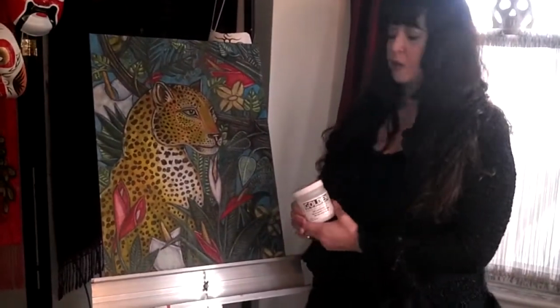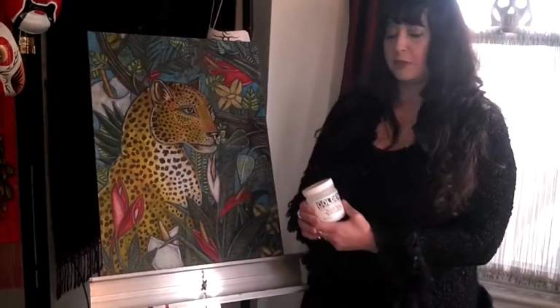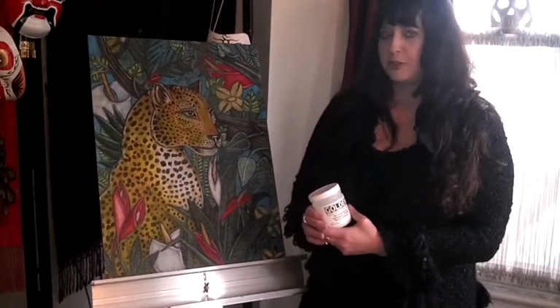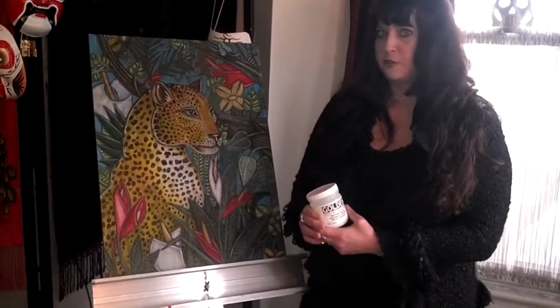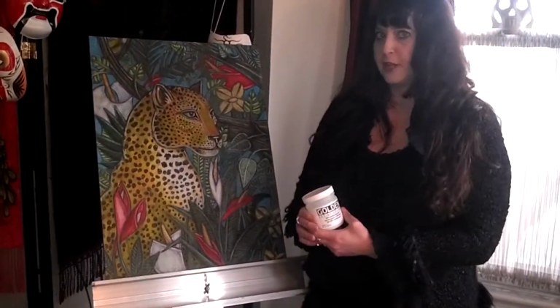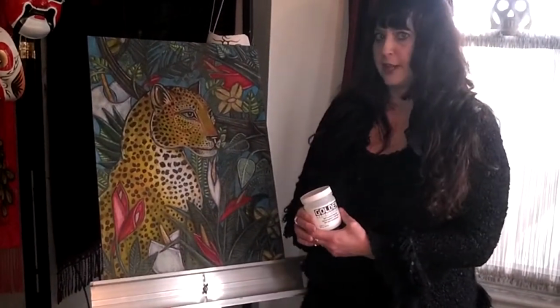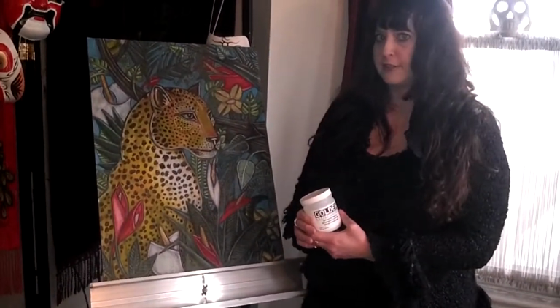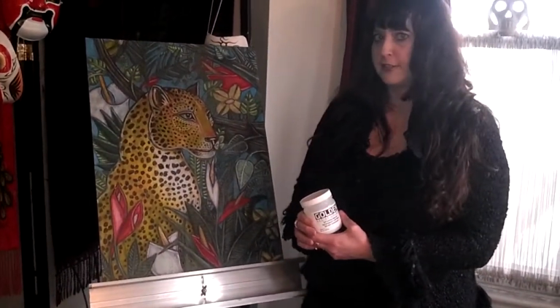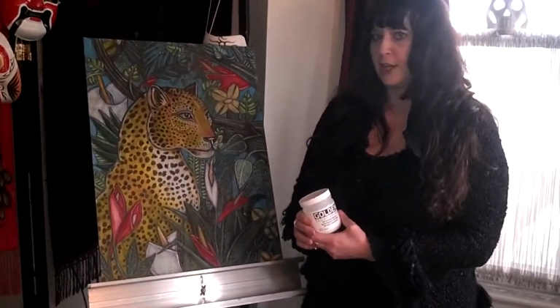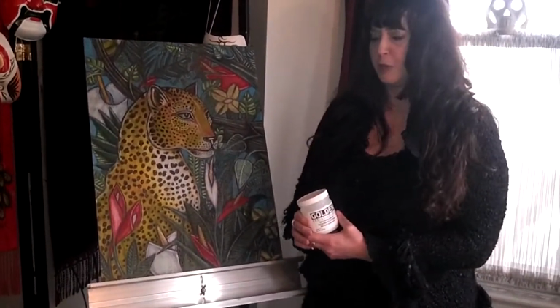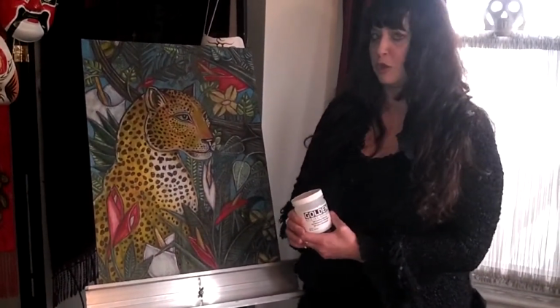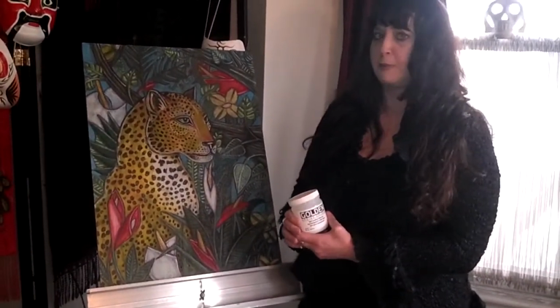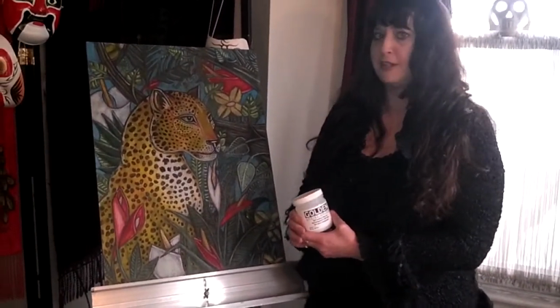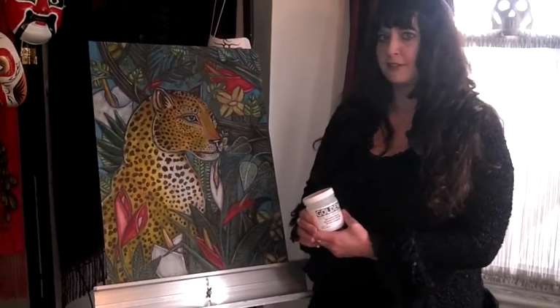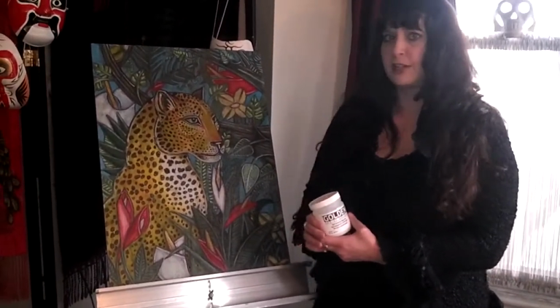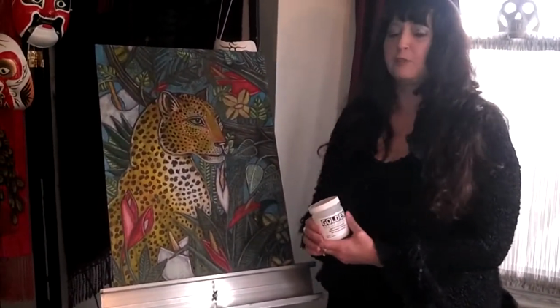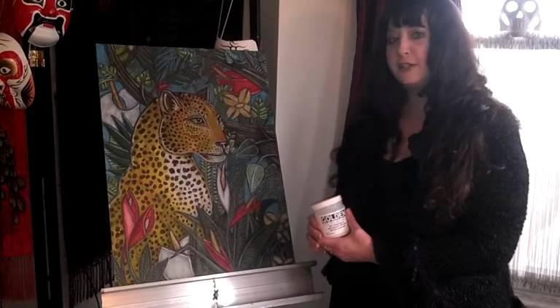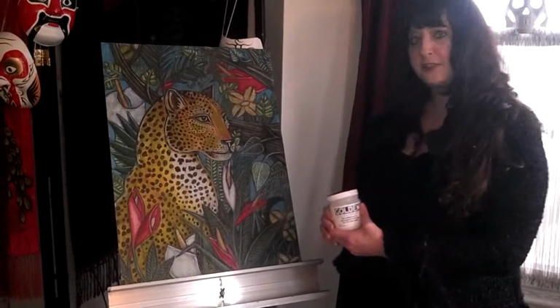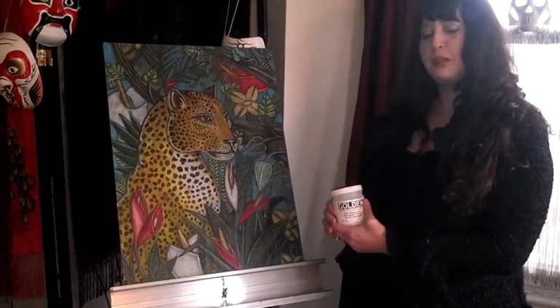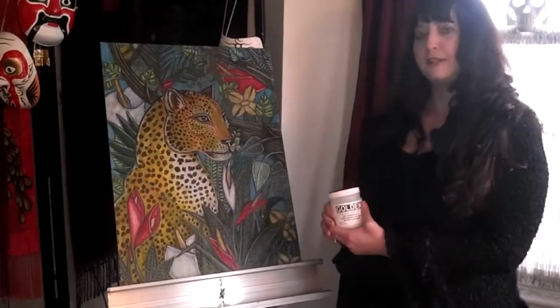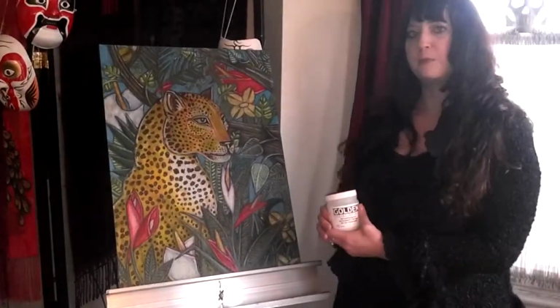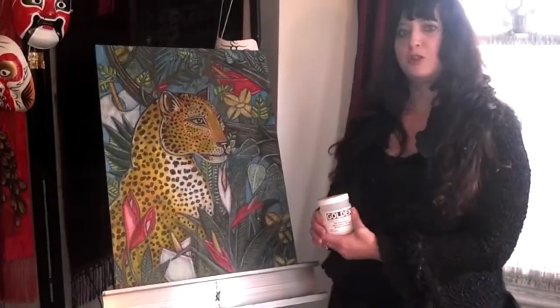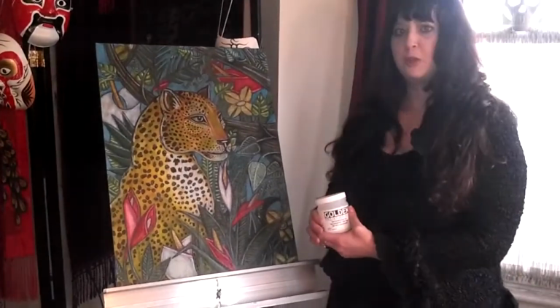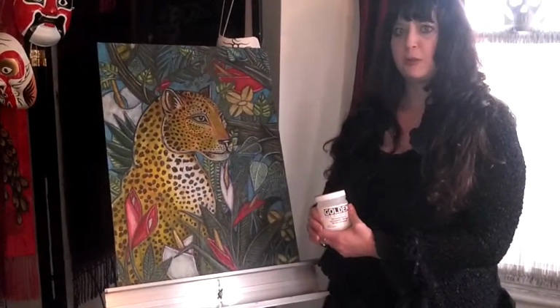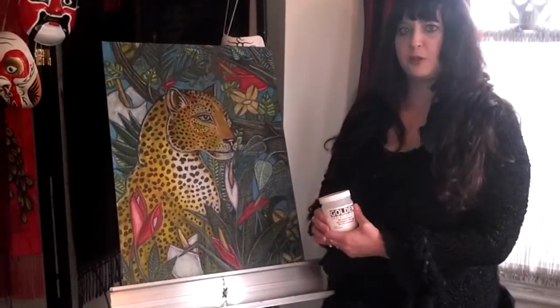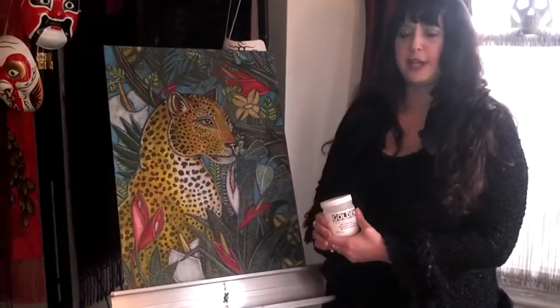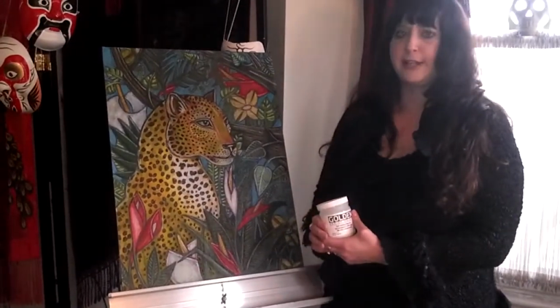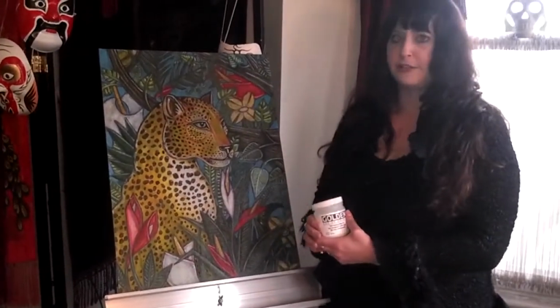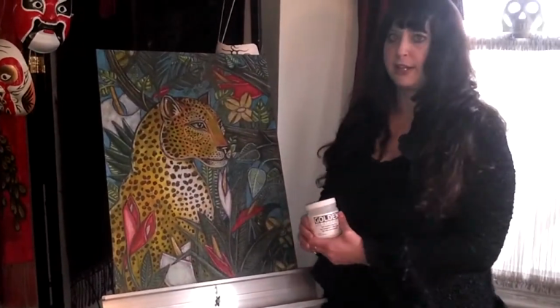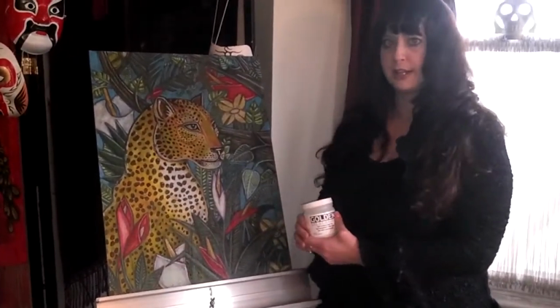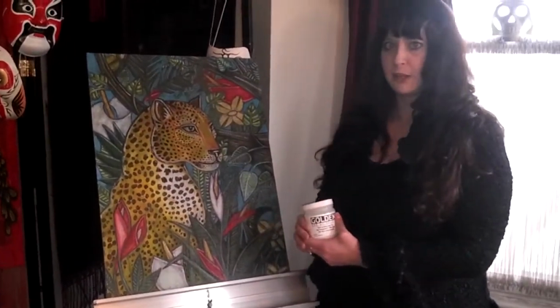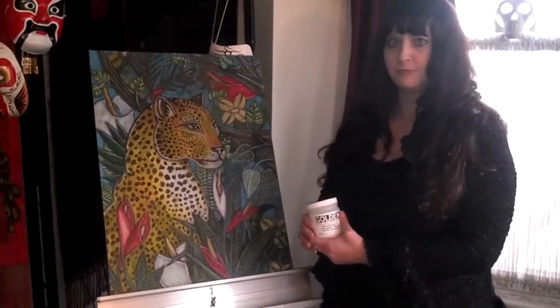So hopefully you enjoyed that. I hope you enjoyed my piece. Please visit me at www.LynetteShelley.com.